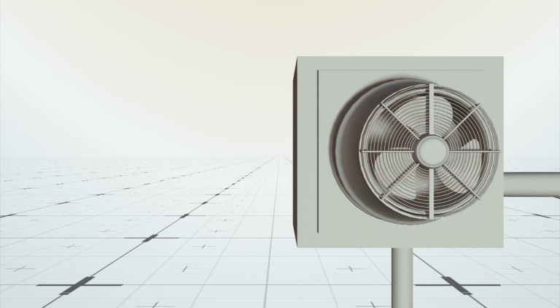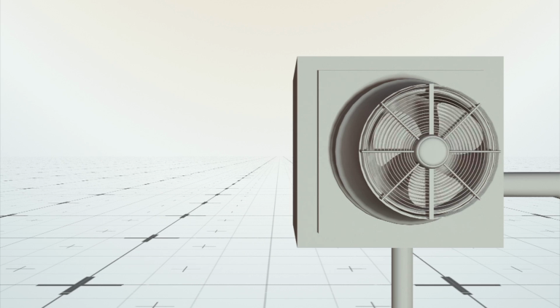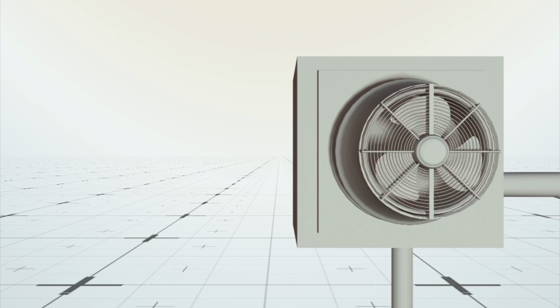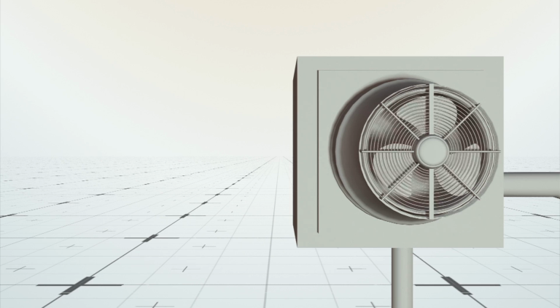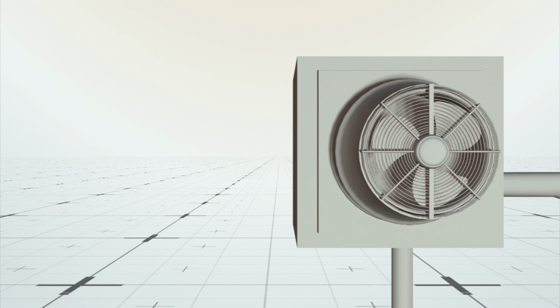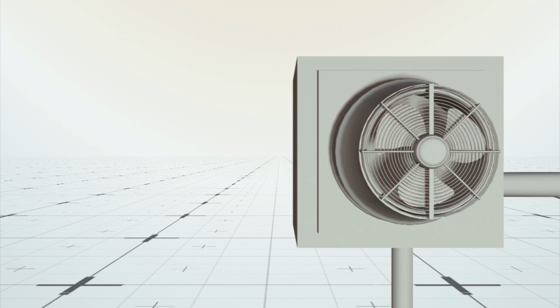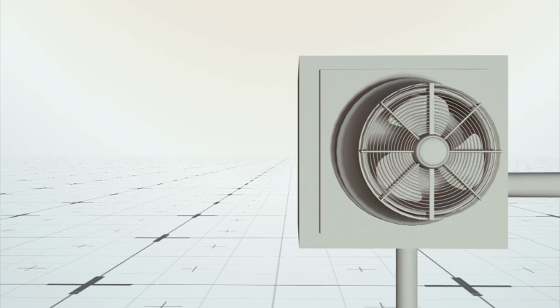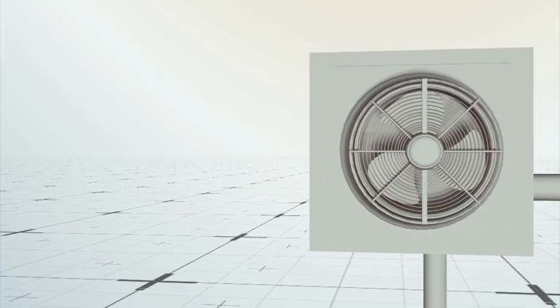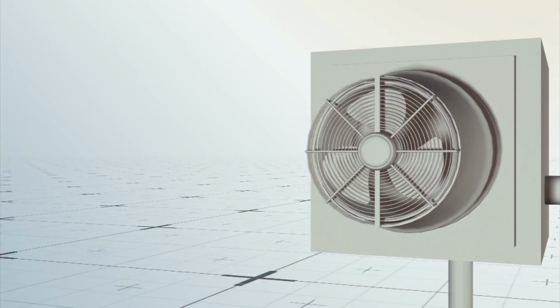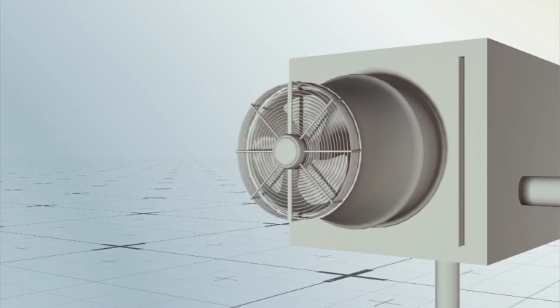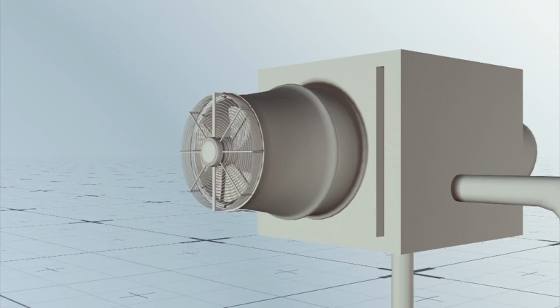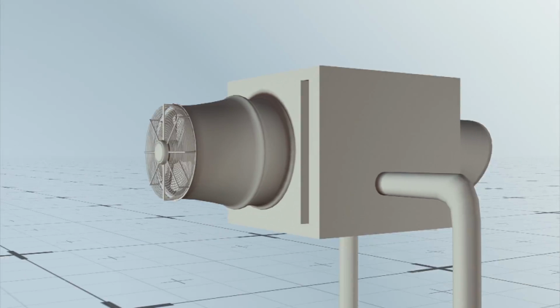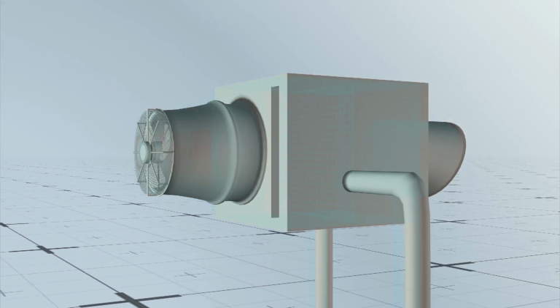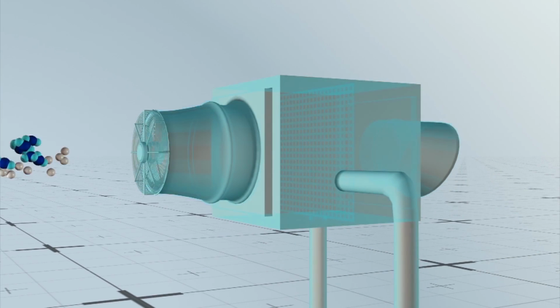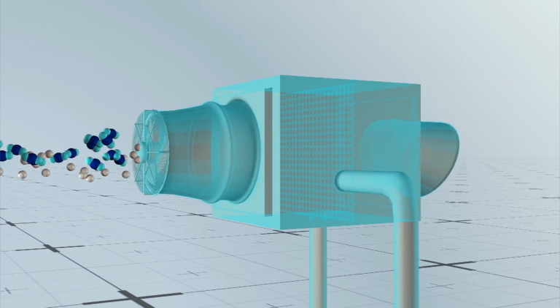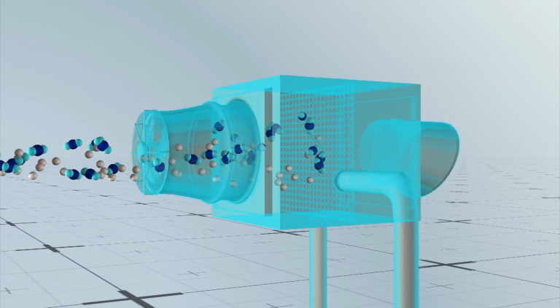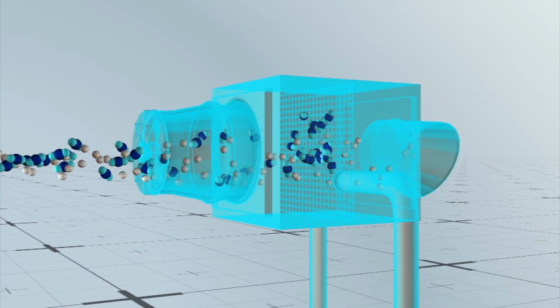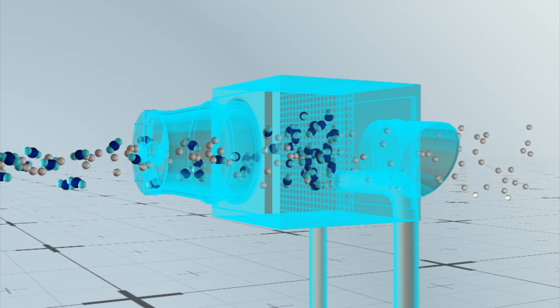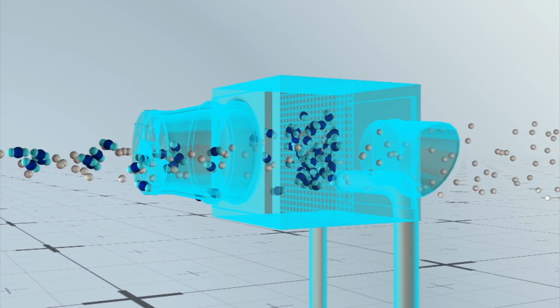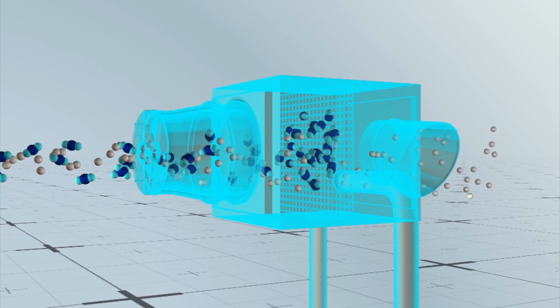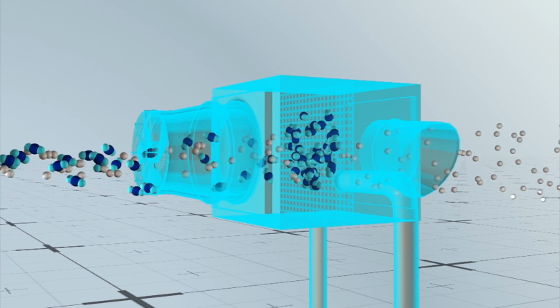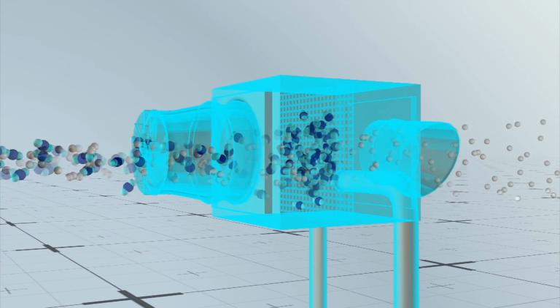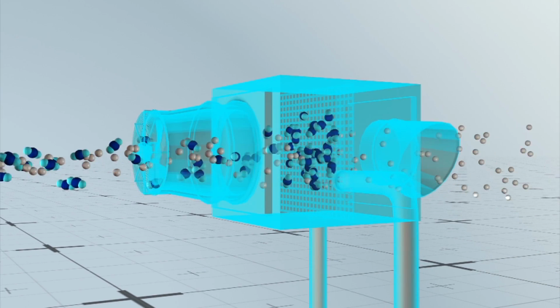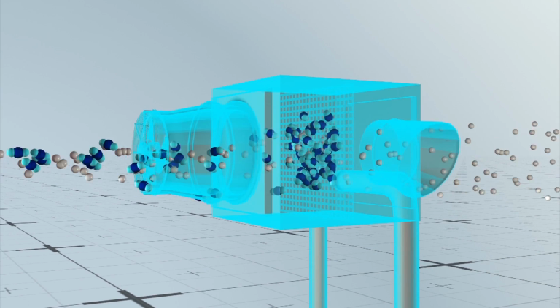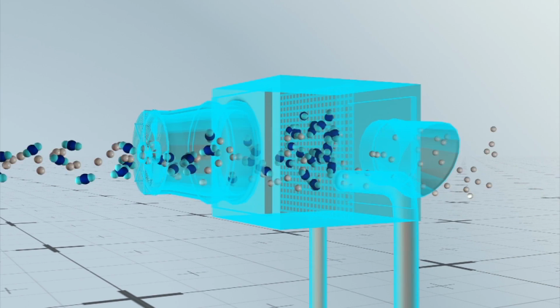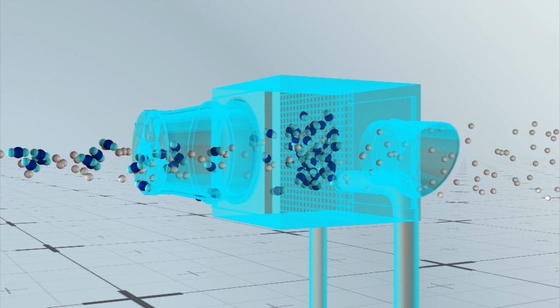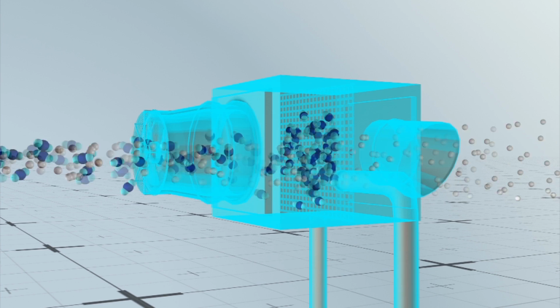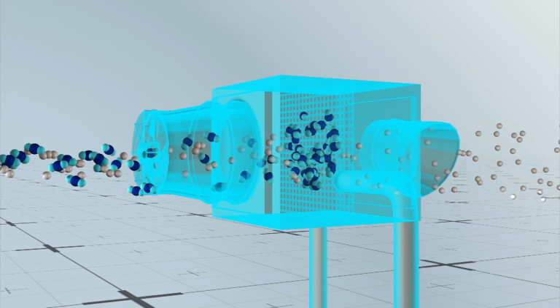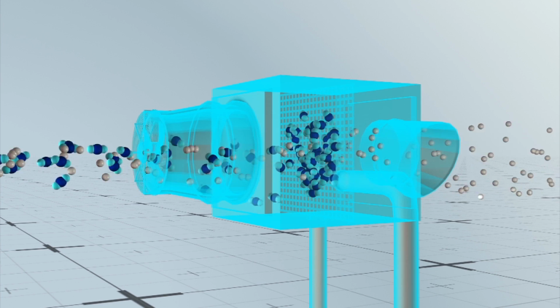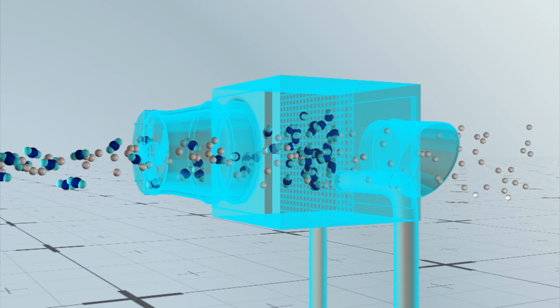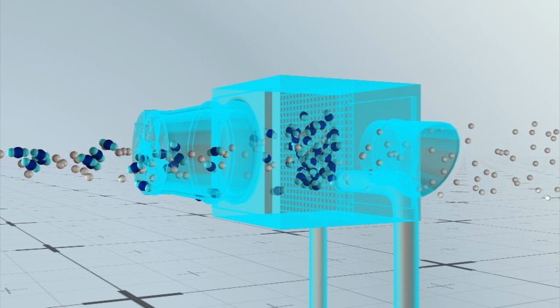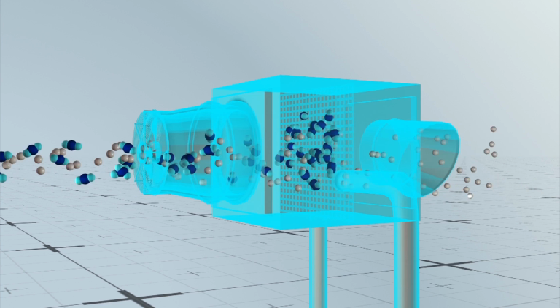Carbon dioxide binds to the amines in the filter, while other molecules pass through and return to the atmosphere.